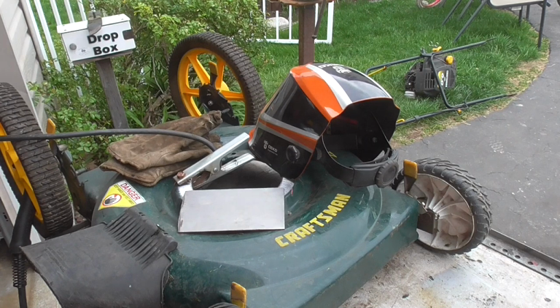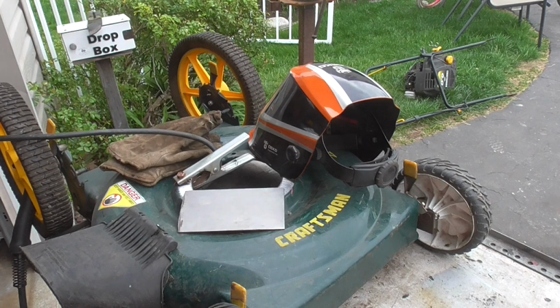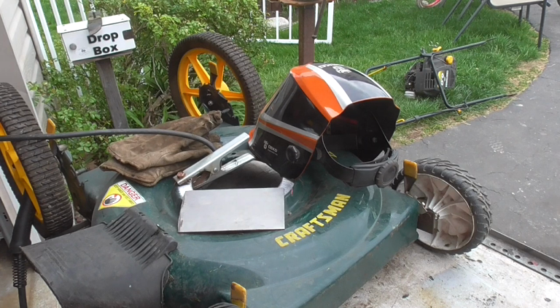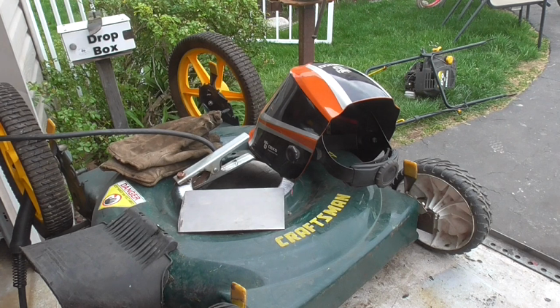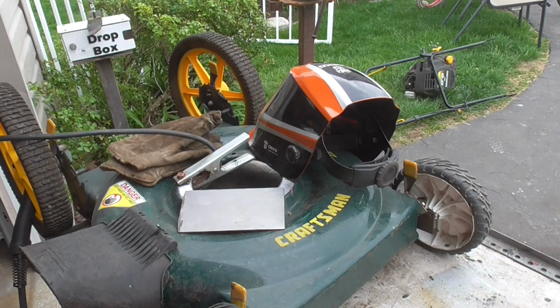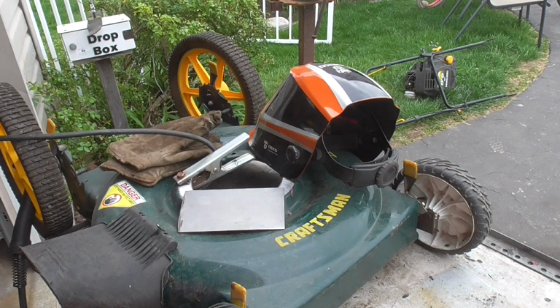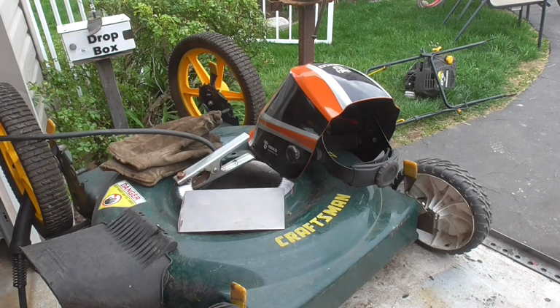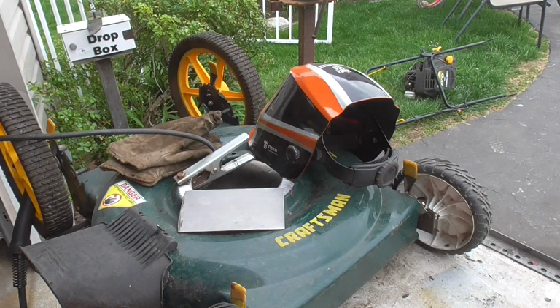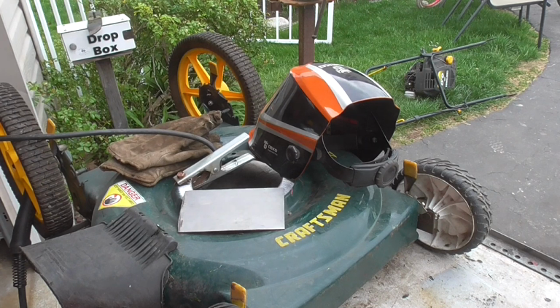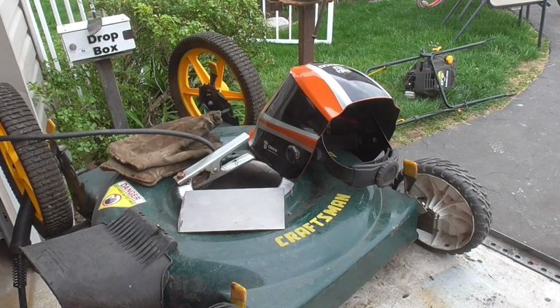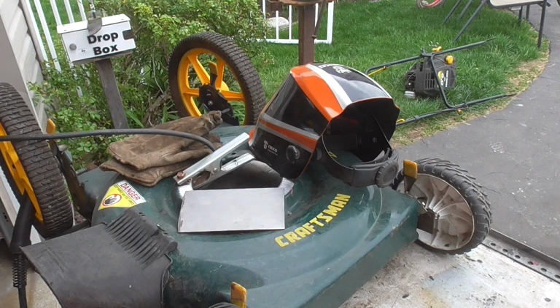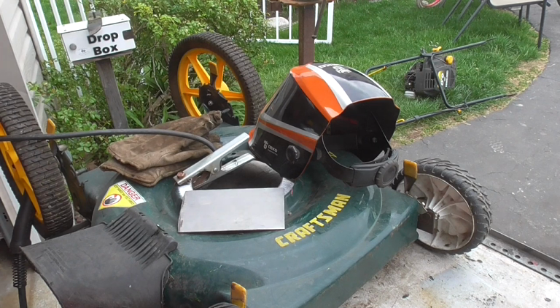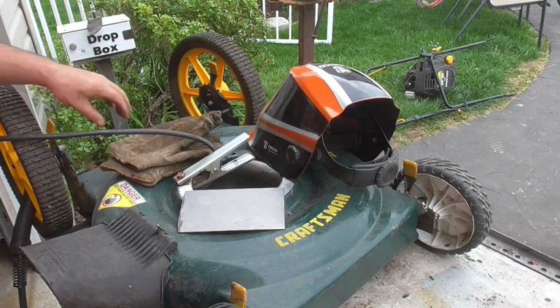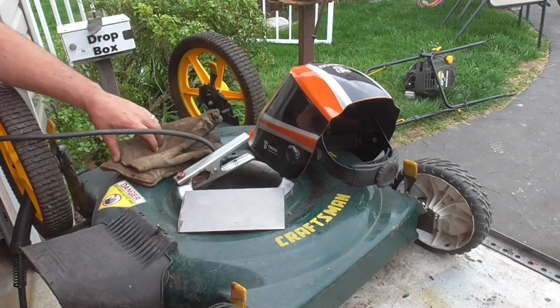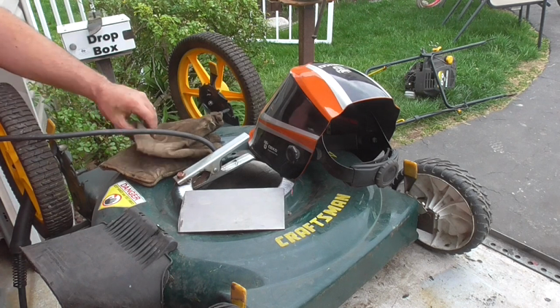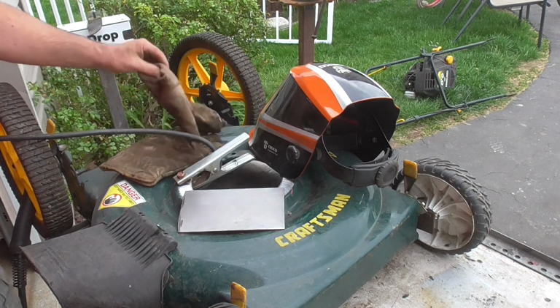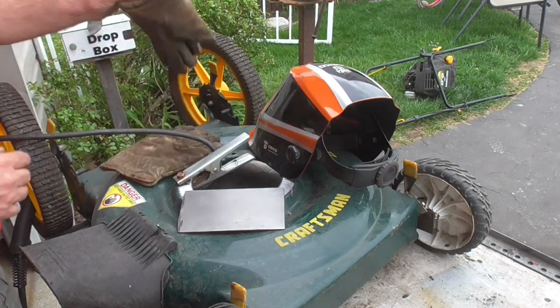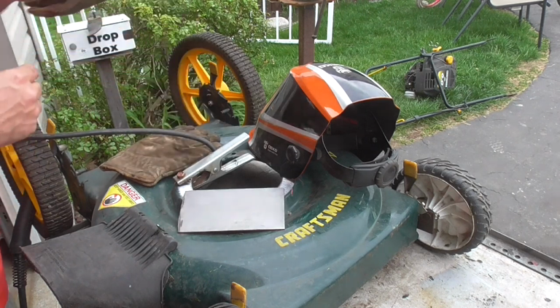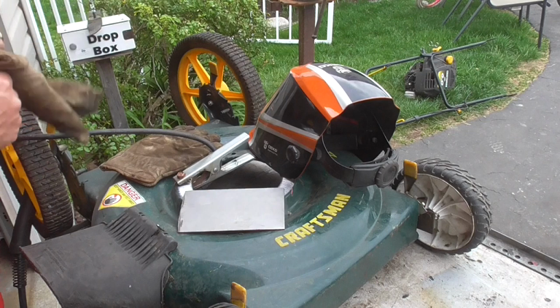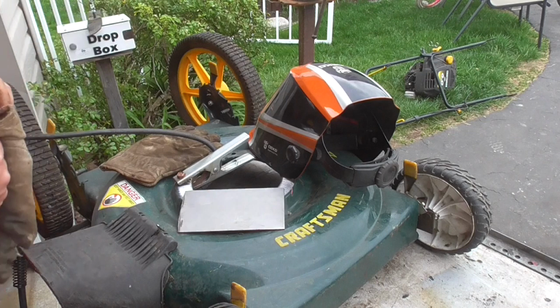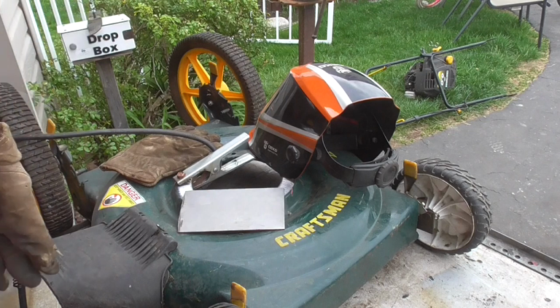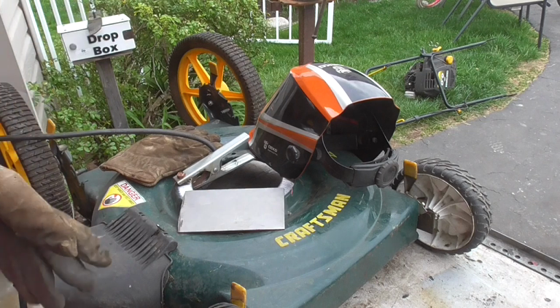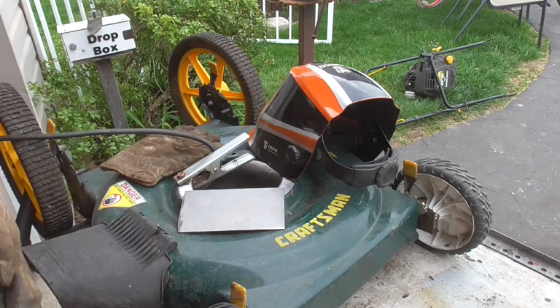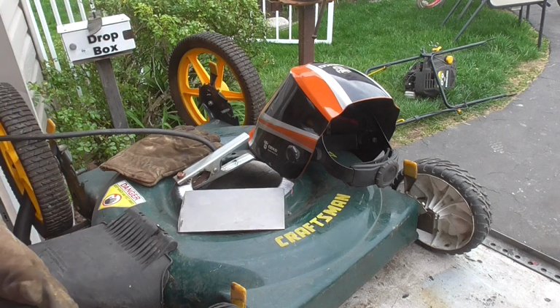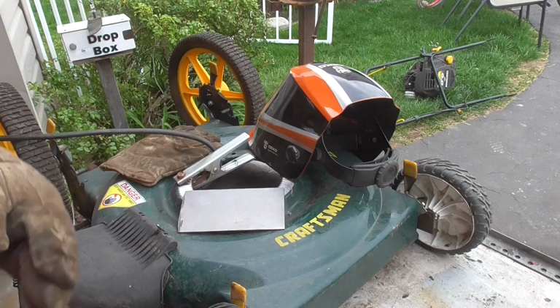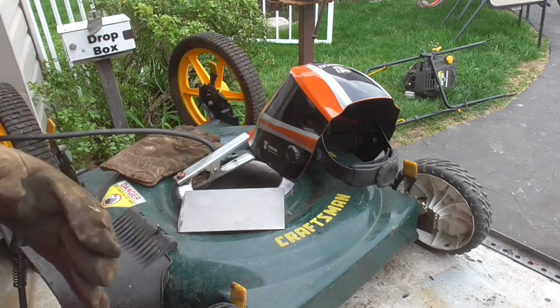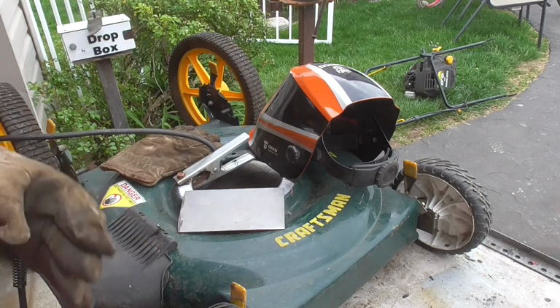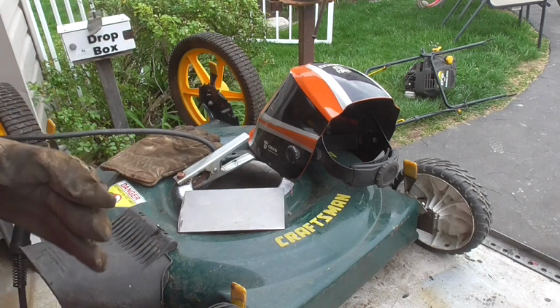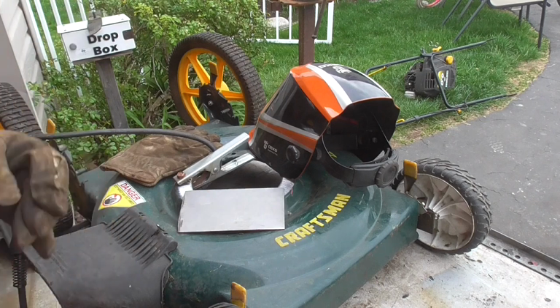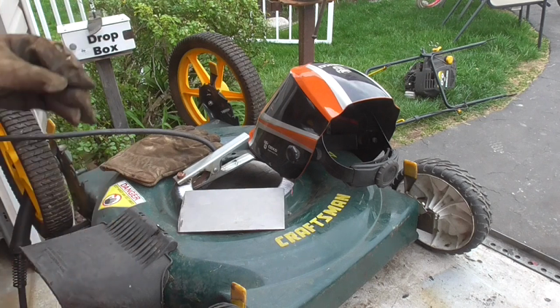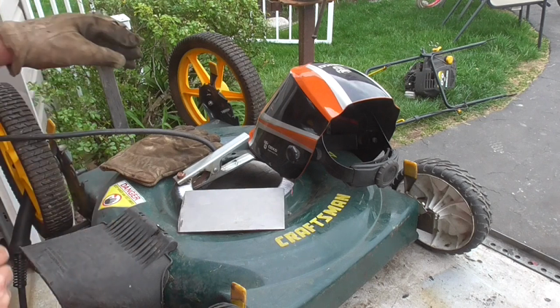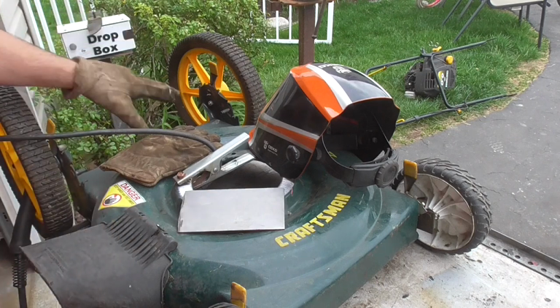Alright guys, so I have my welder set up. Next step, what I'm going to do is I'm just going to tack this plate on.